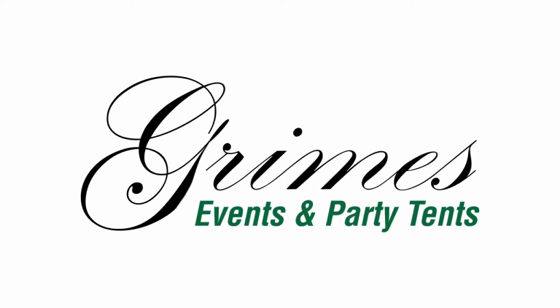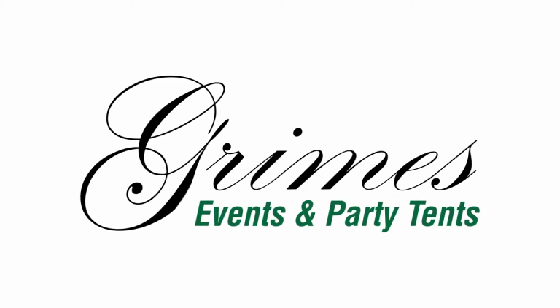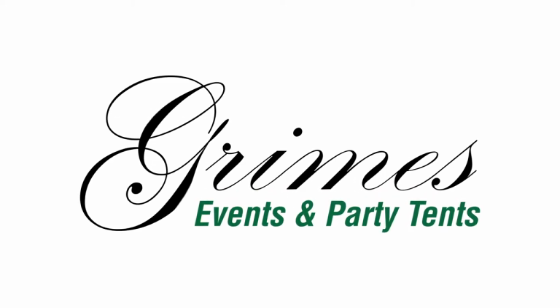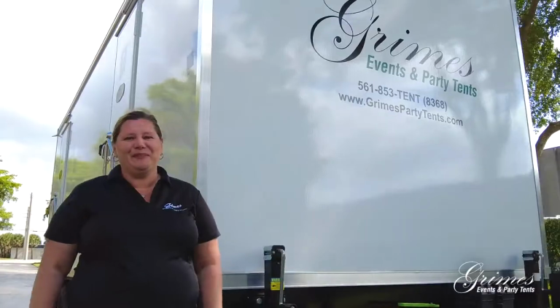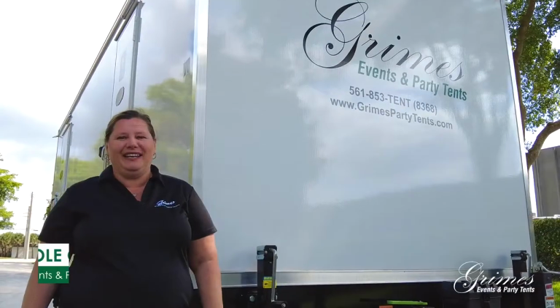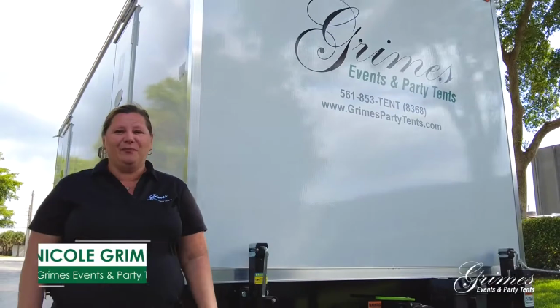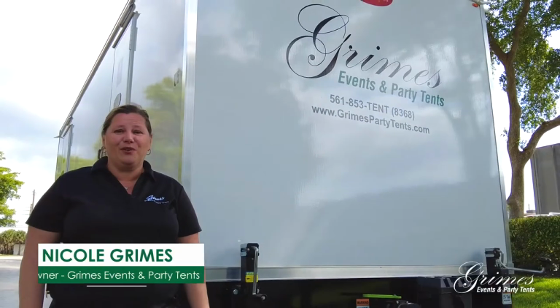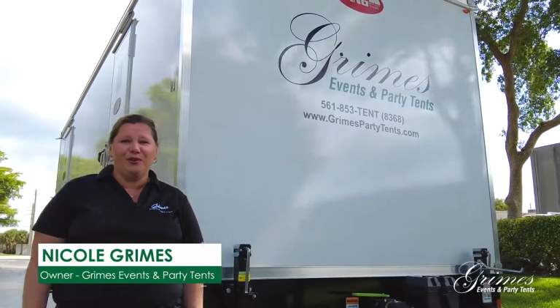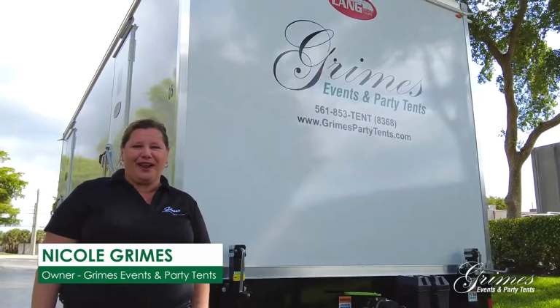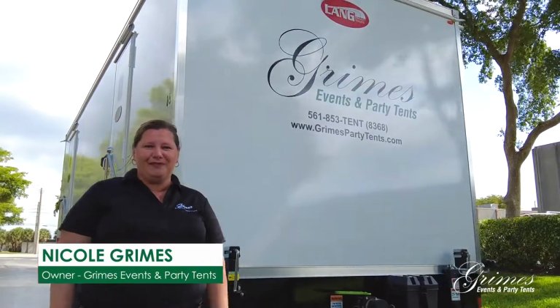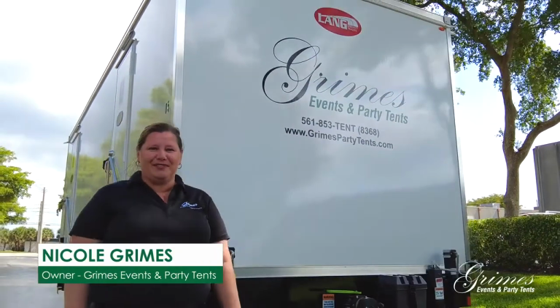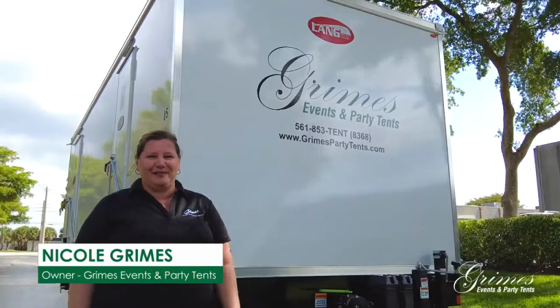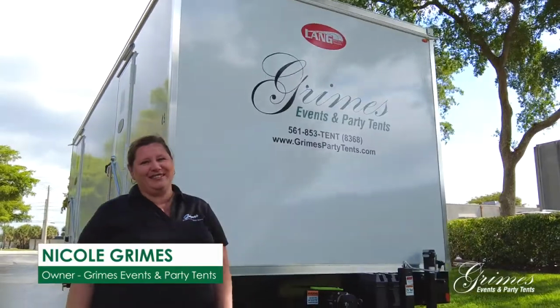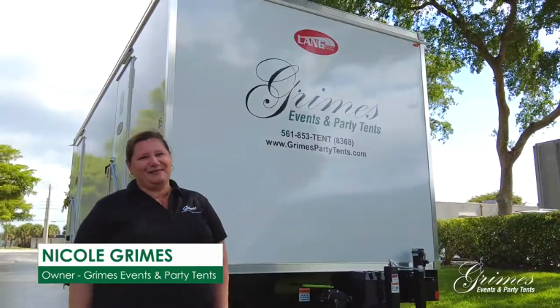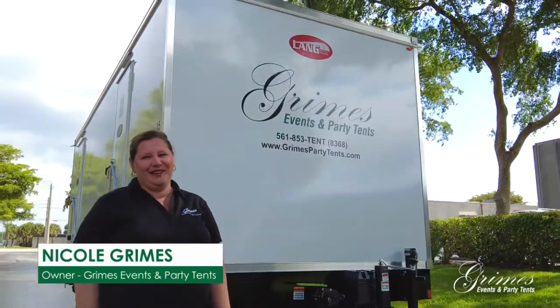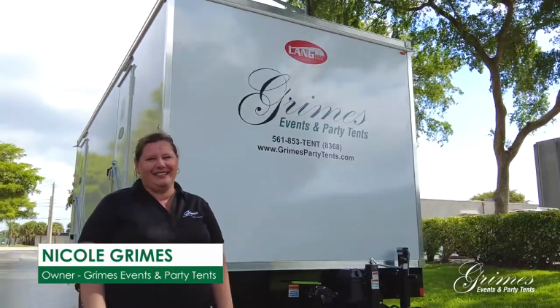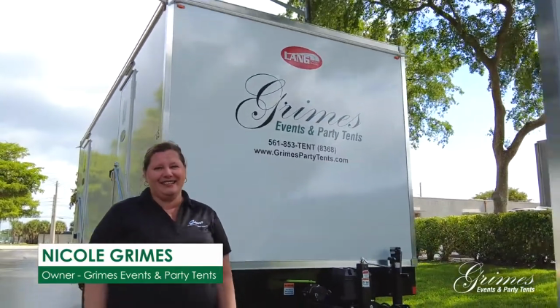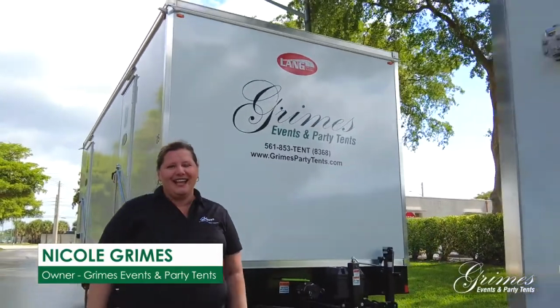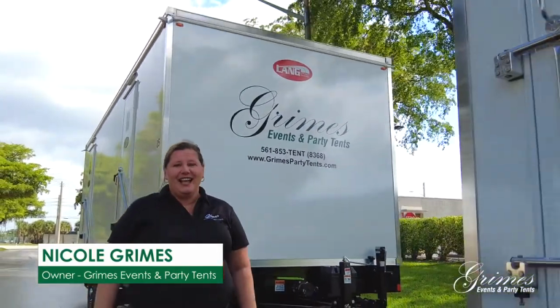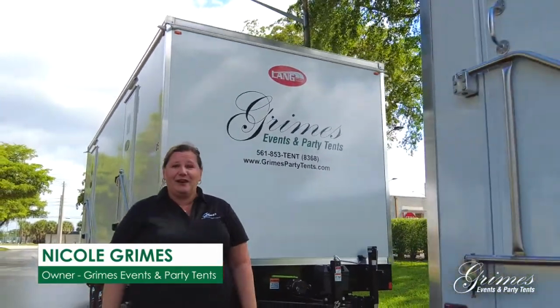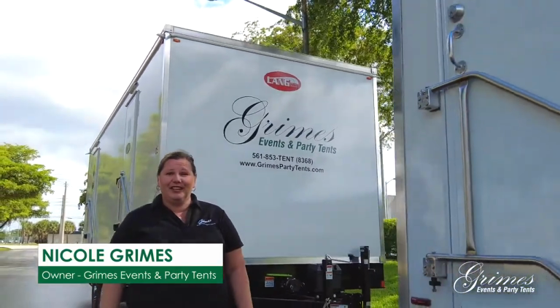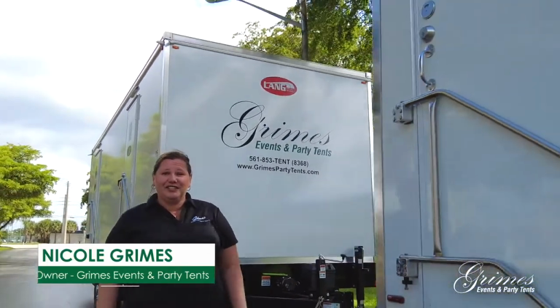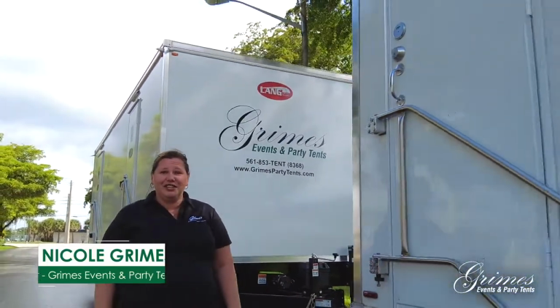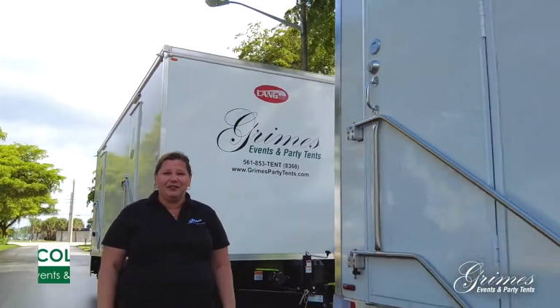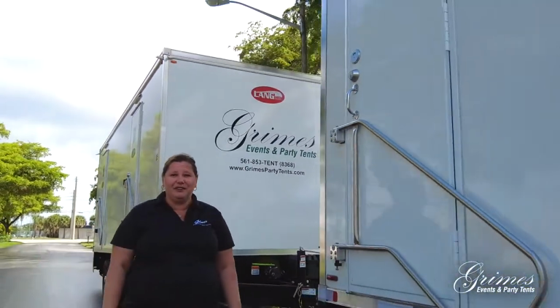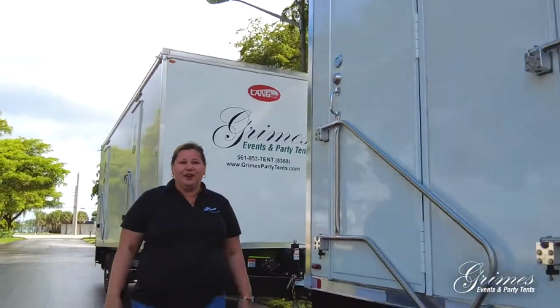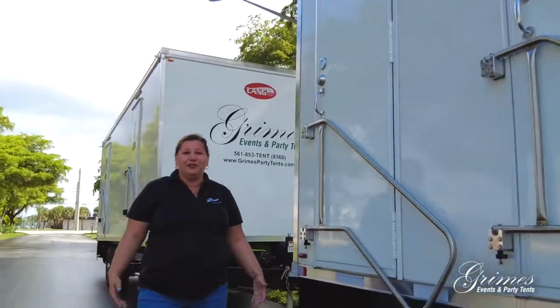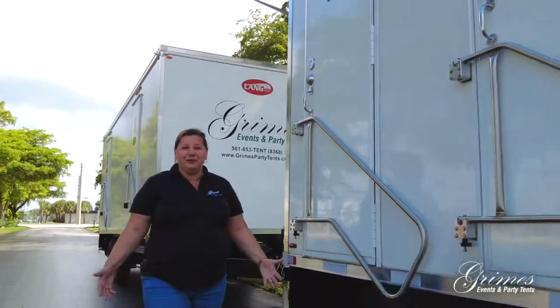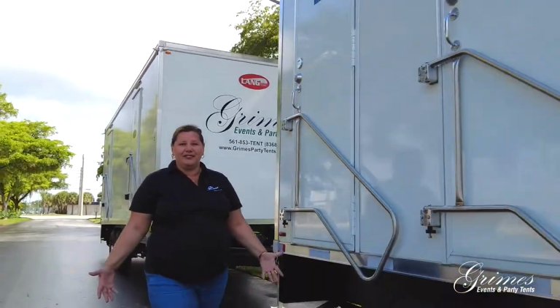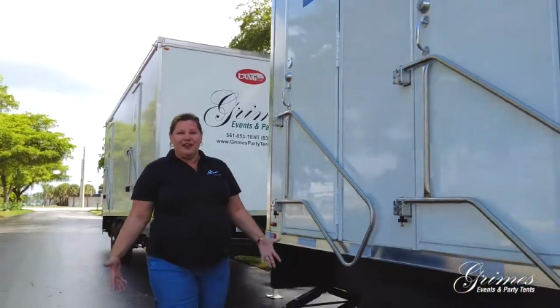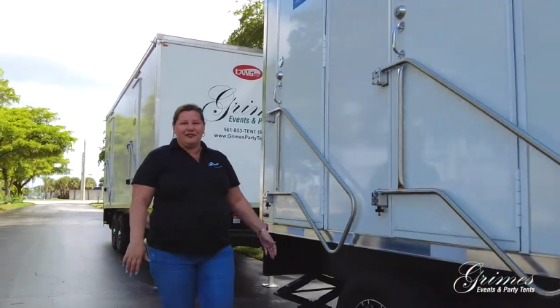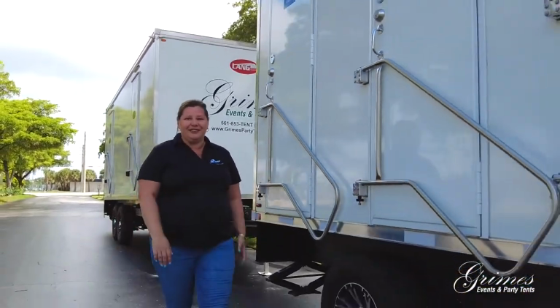Hi everybody, I'm Nicole Grimes of Grimes Events & Party Tints, and I would like to share with you our newest offerings.